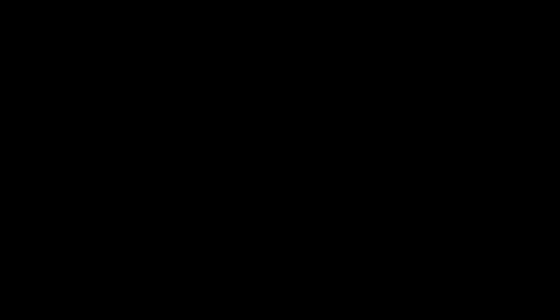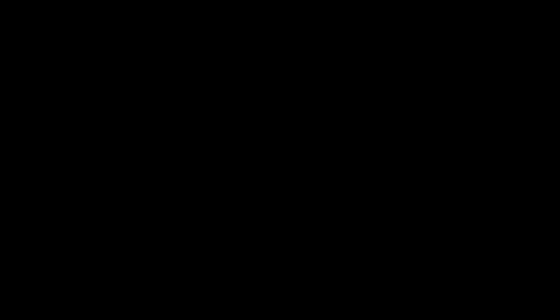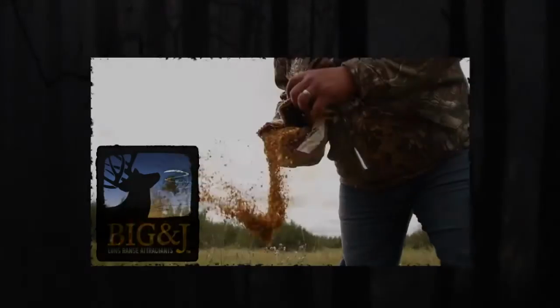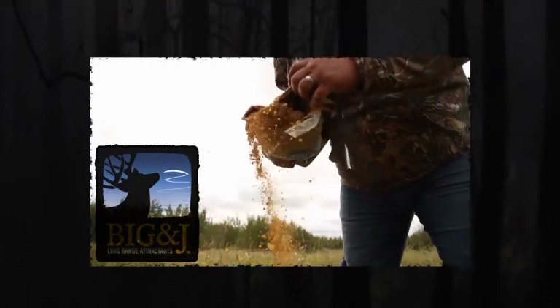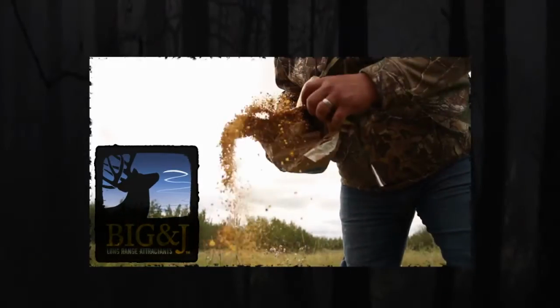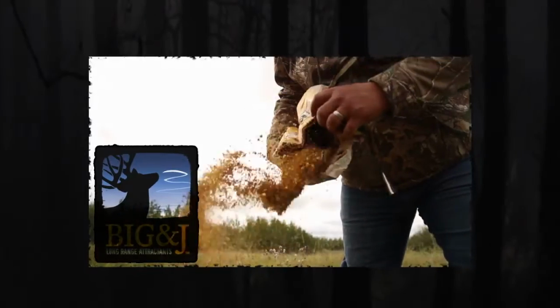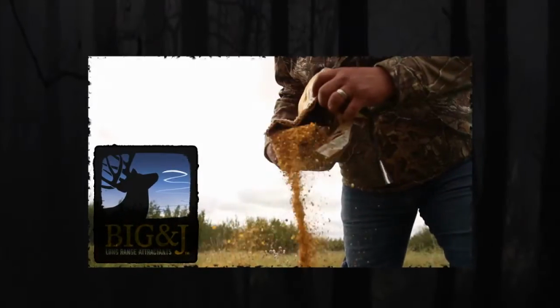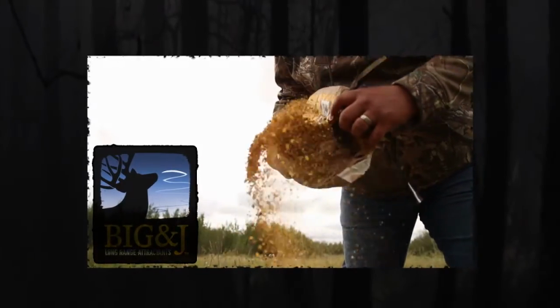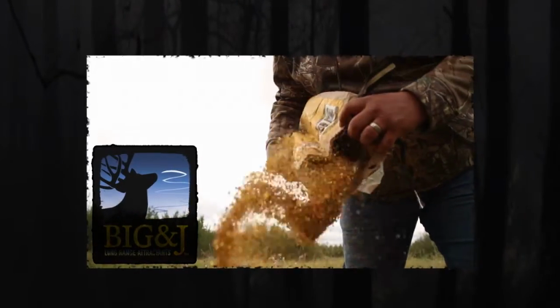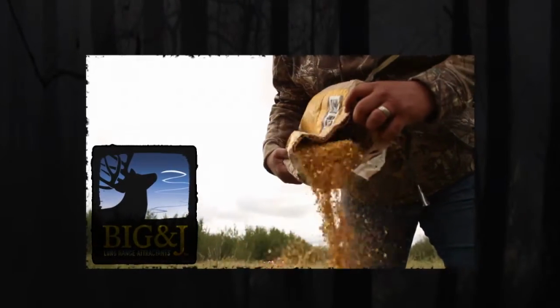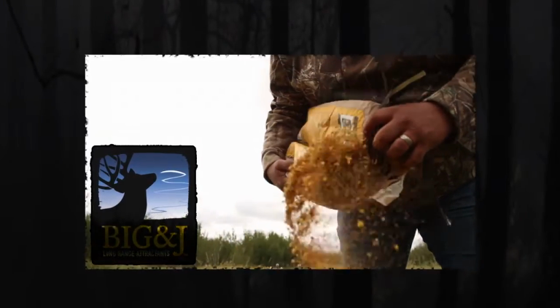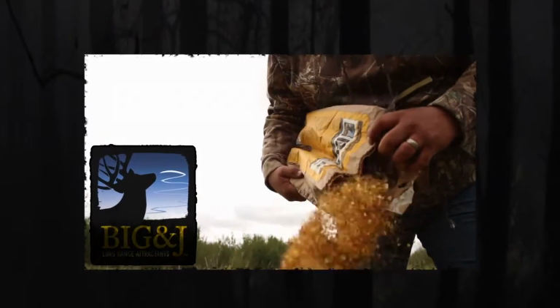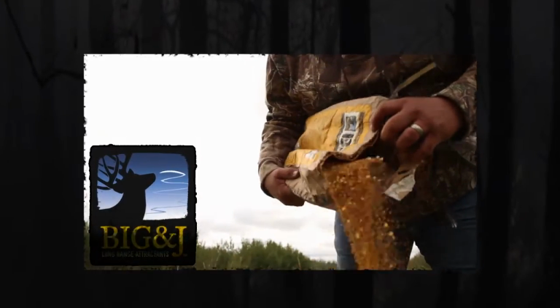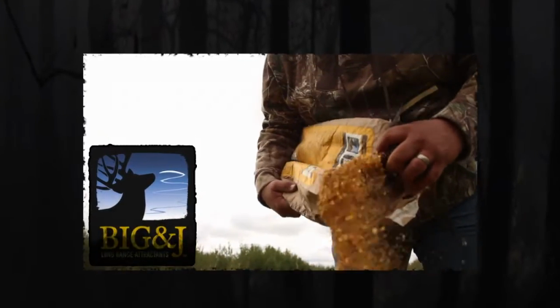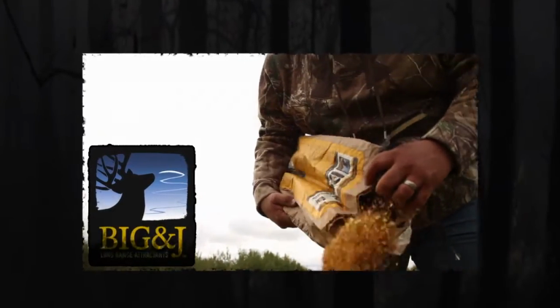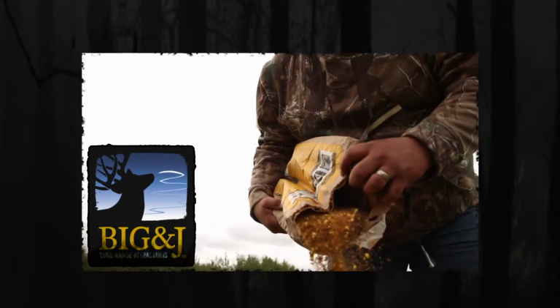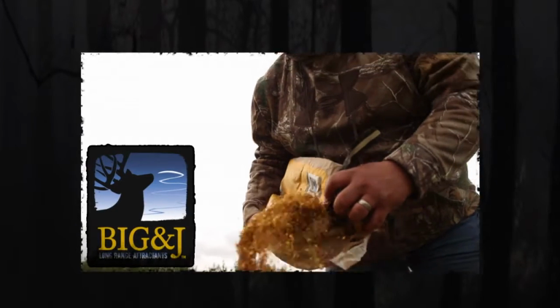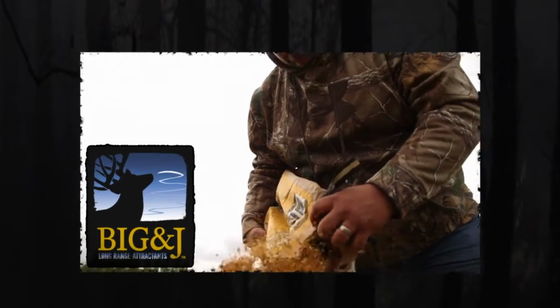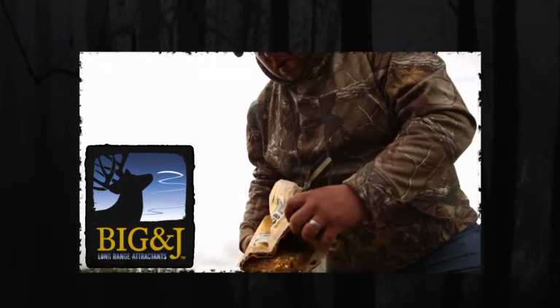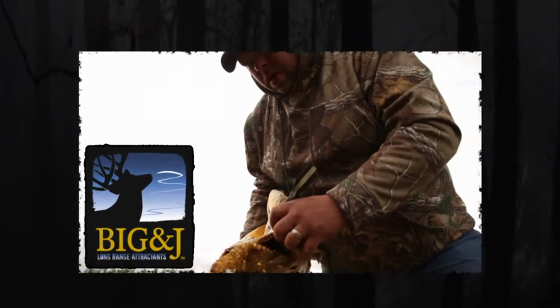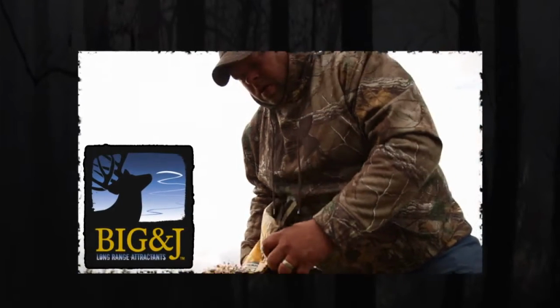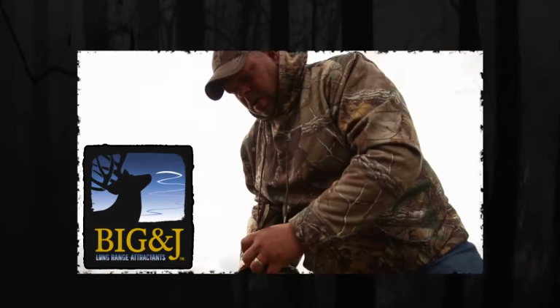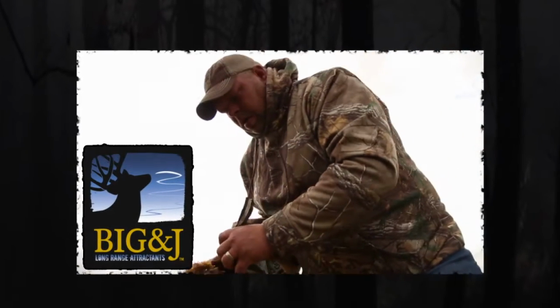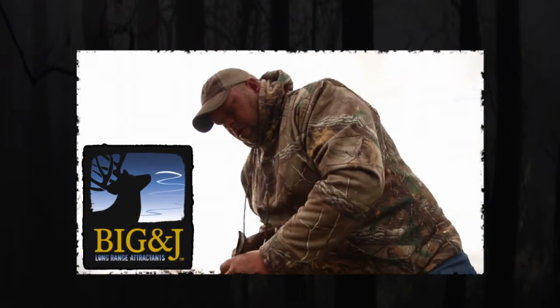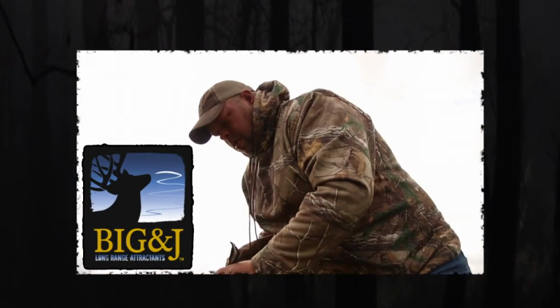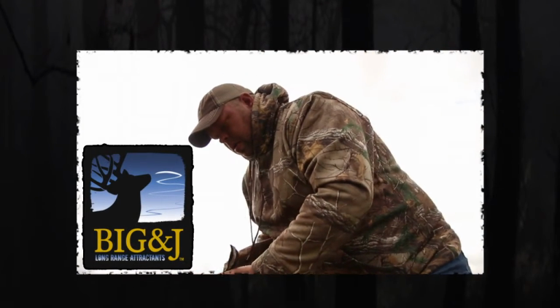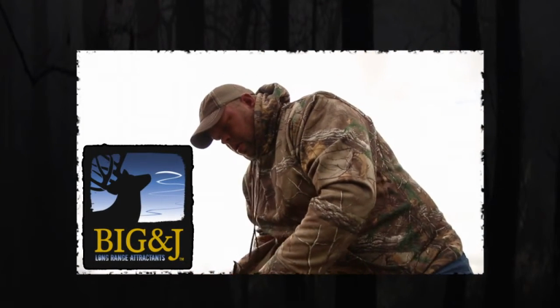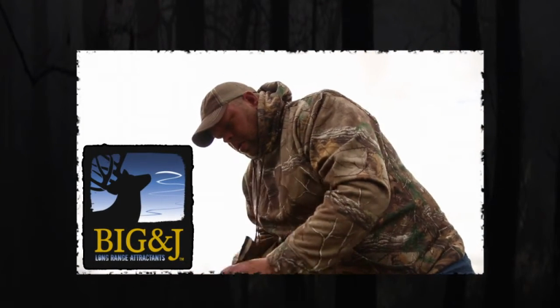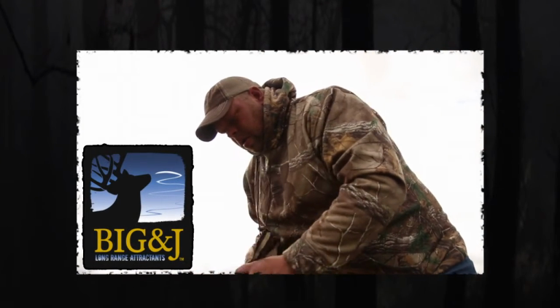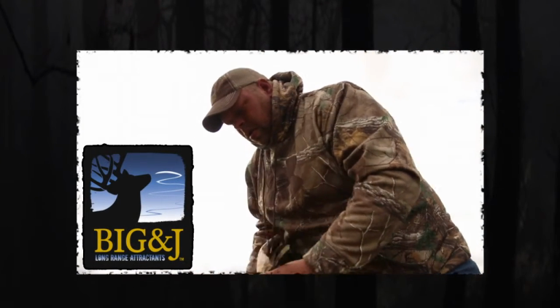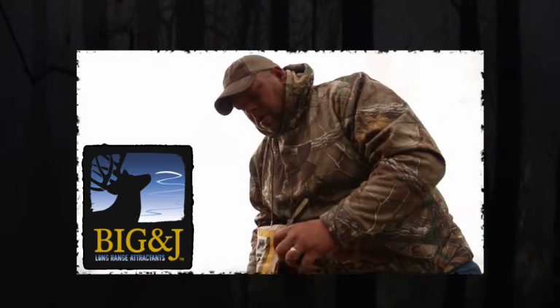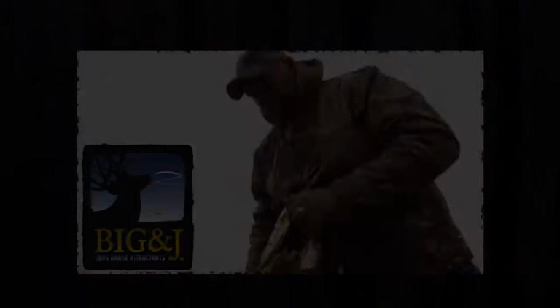This week's Canadian Whitetail Scouting Segment has been brought to you by Big and Jay Long Range Attractants.